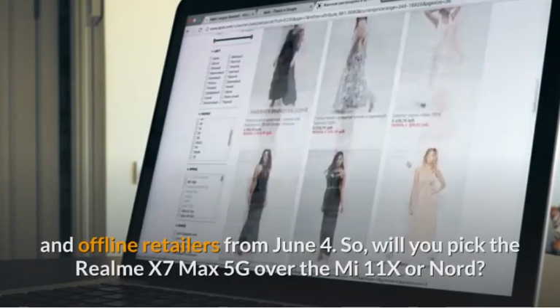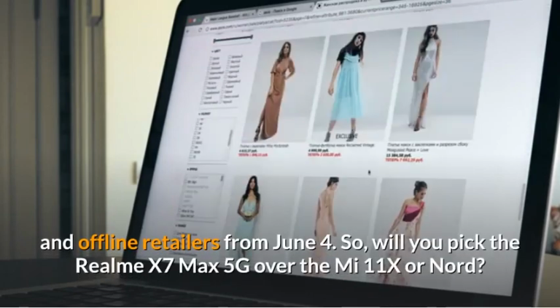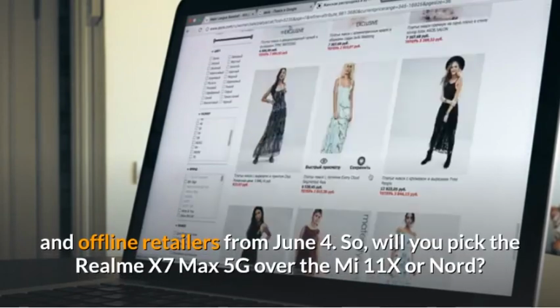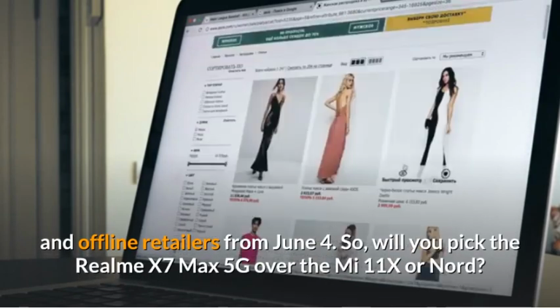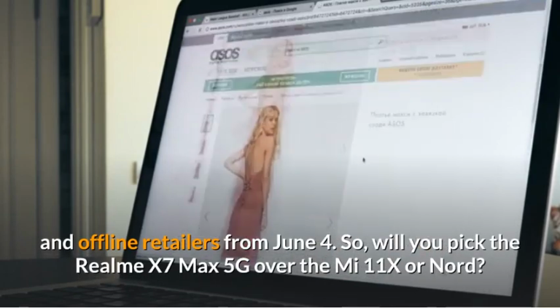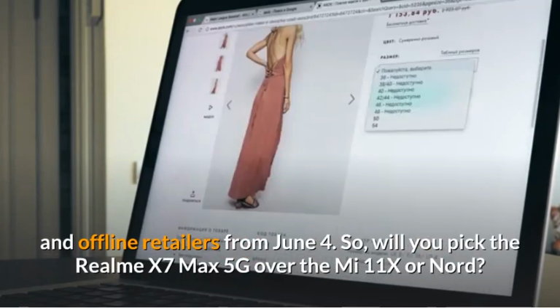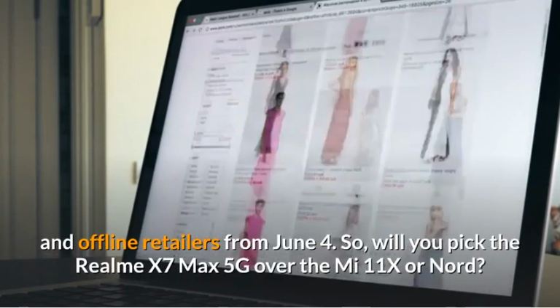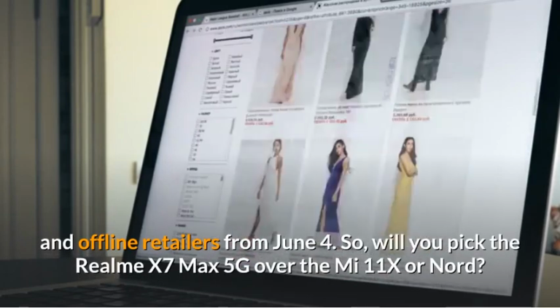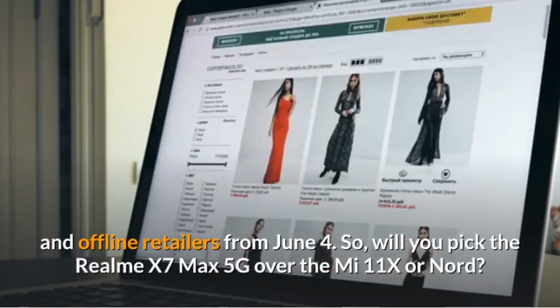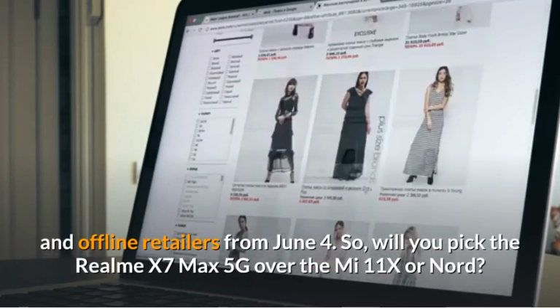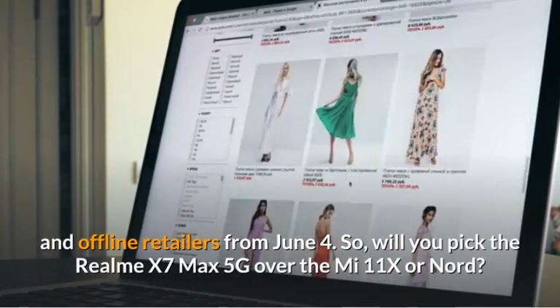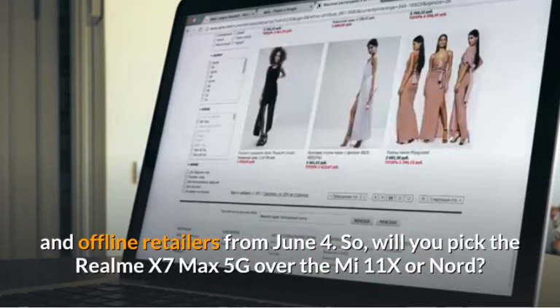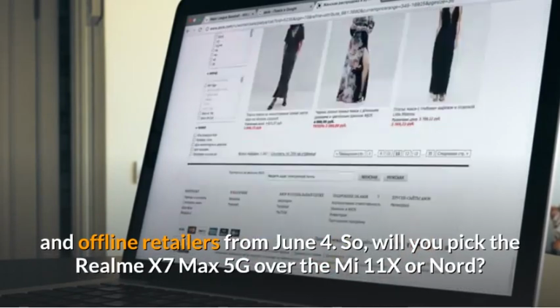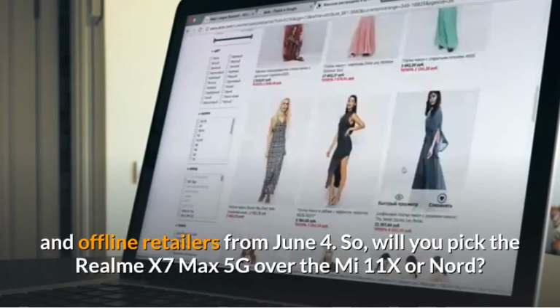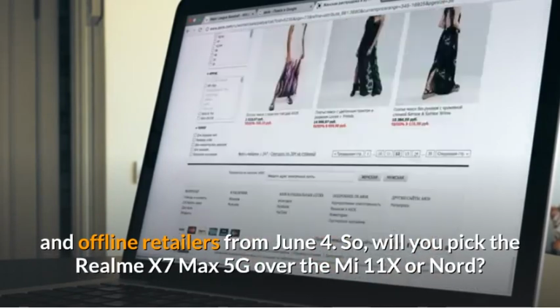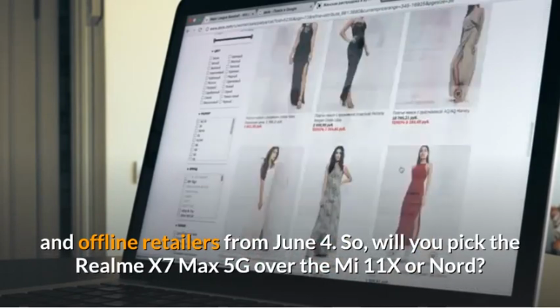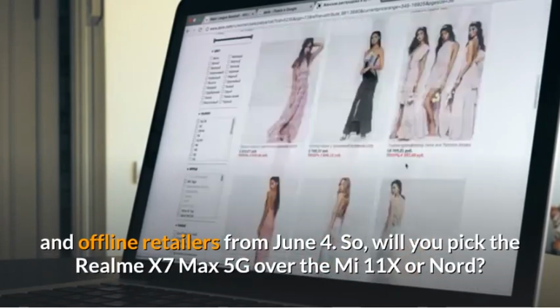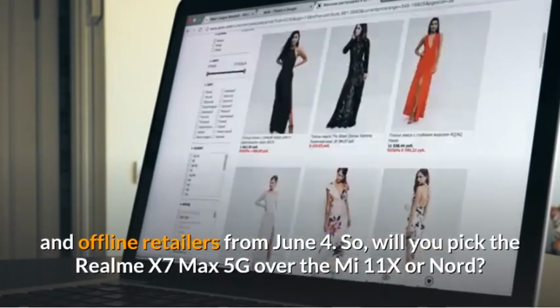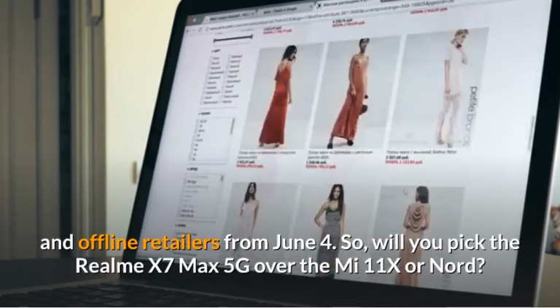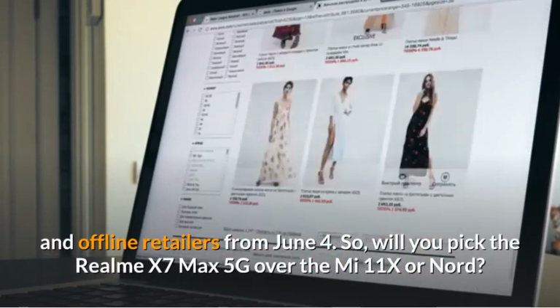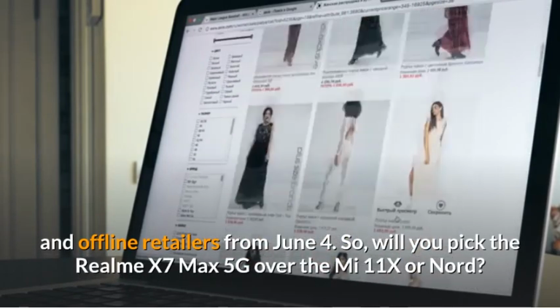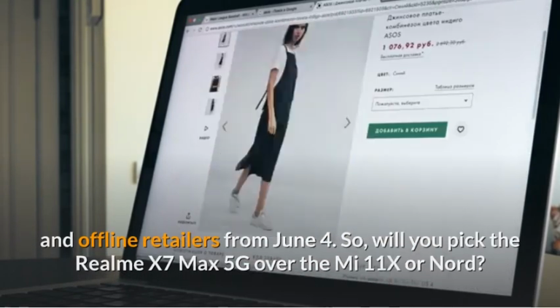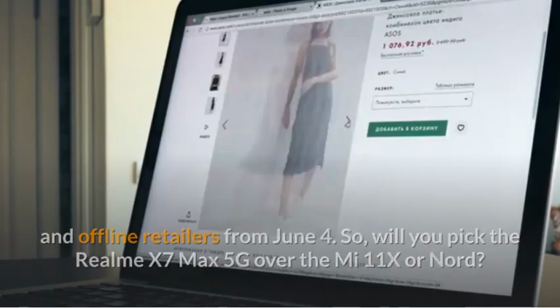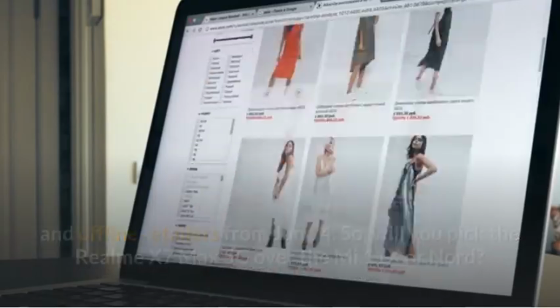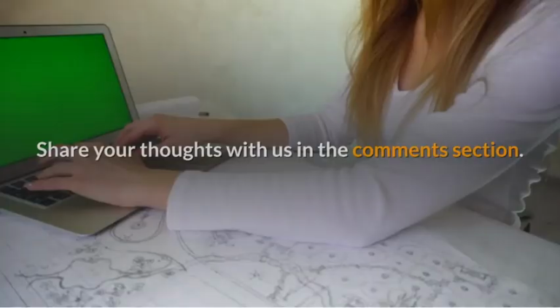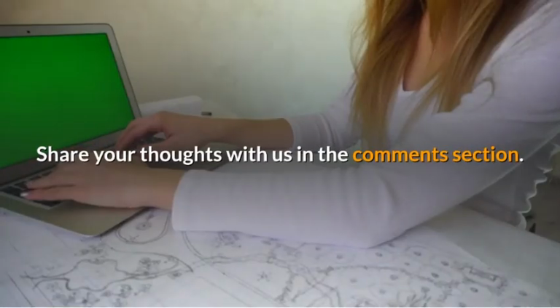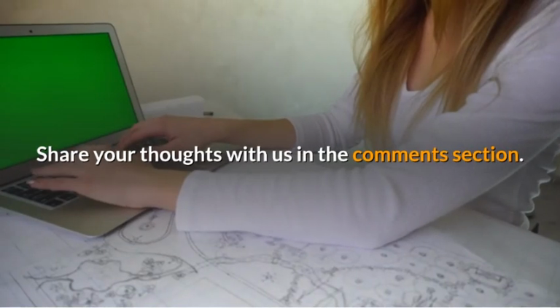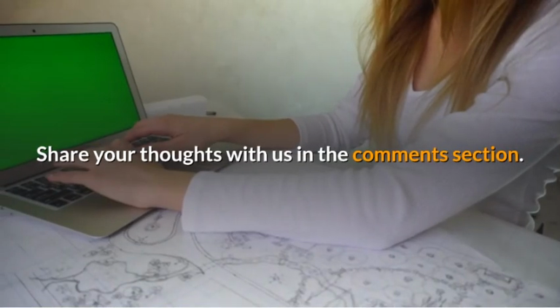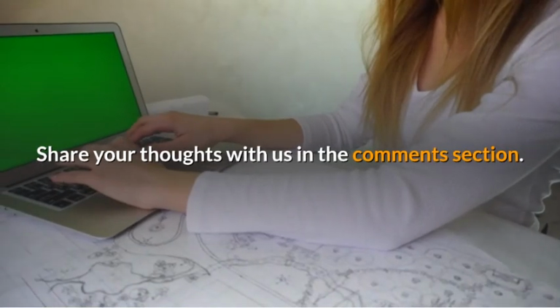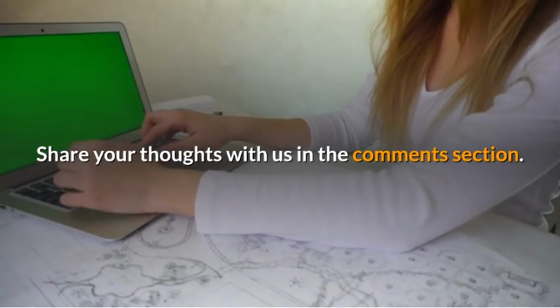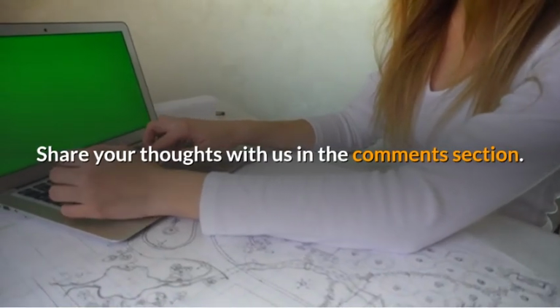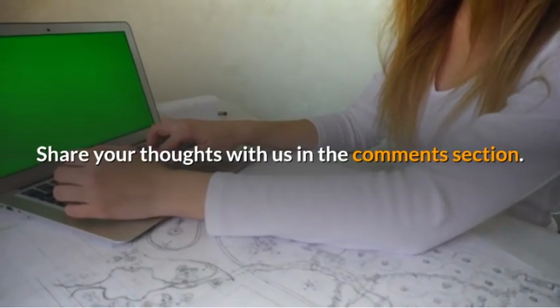So, will you pick the Realme X7 Max 5G over the Mi 11X or Nord? Share your thoughts with us in the comment section.